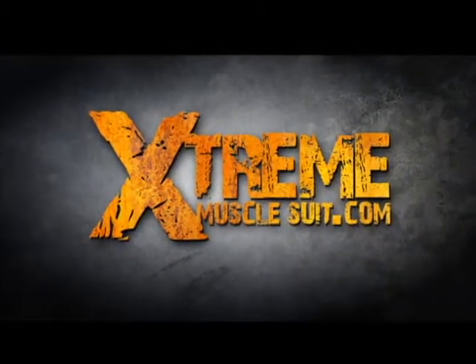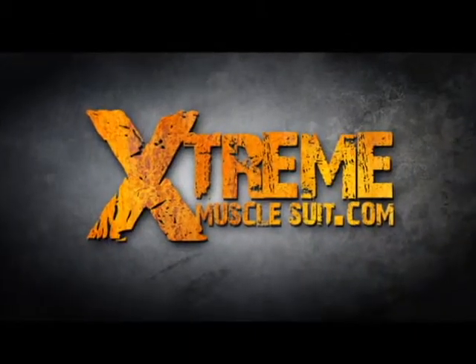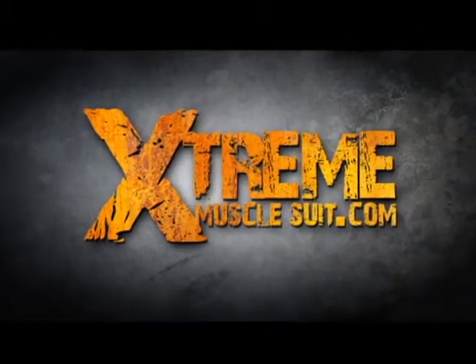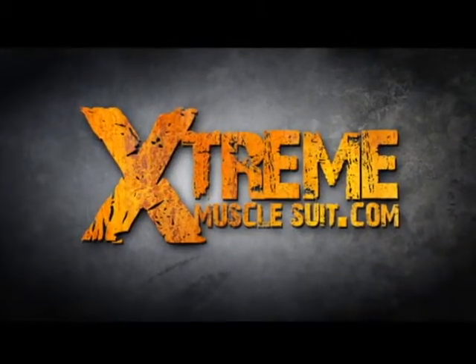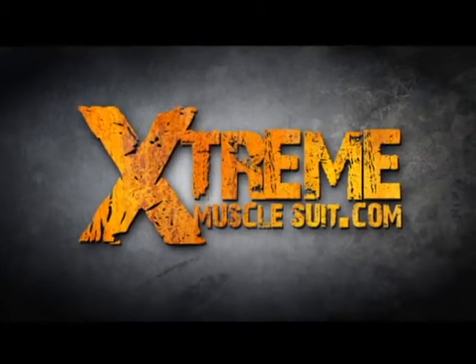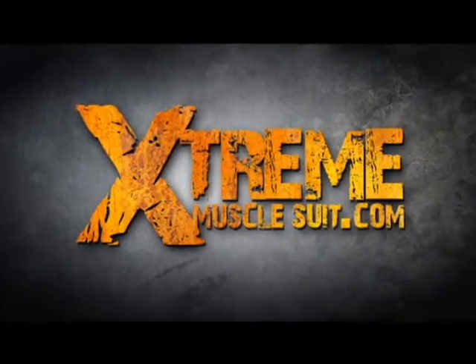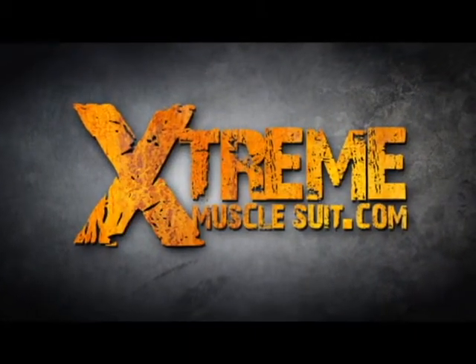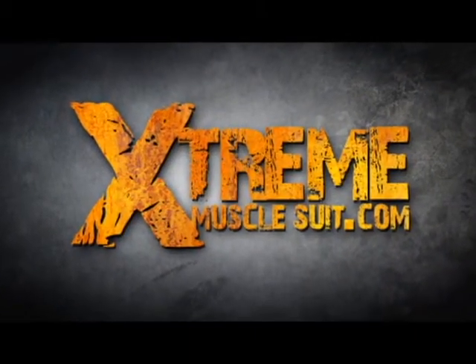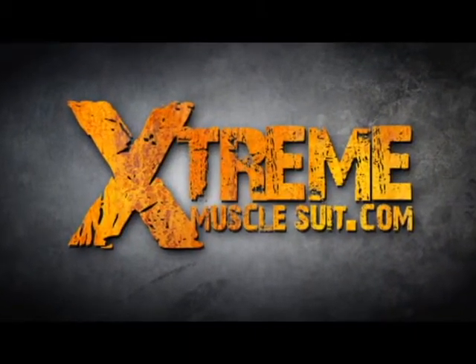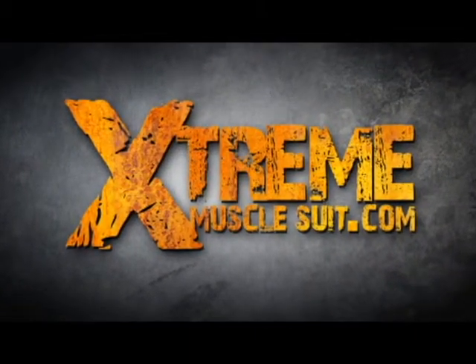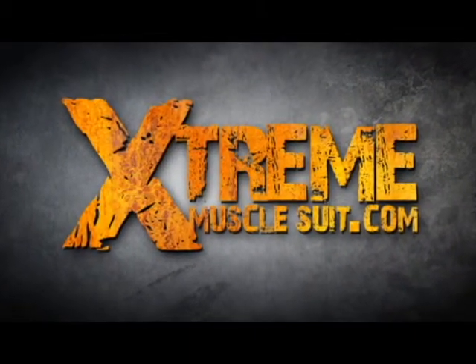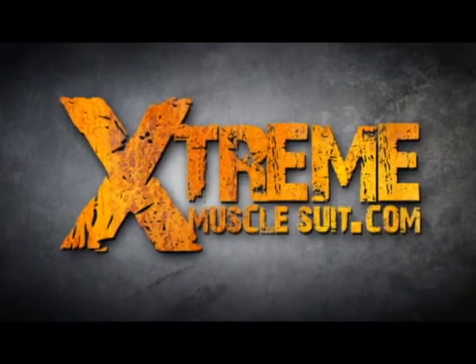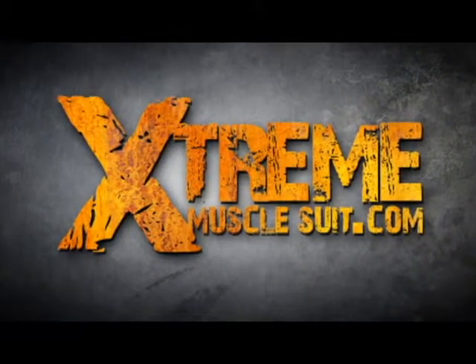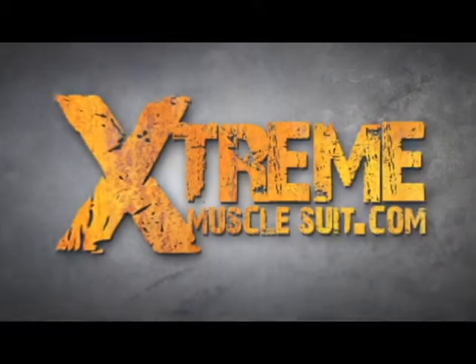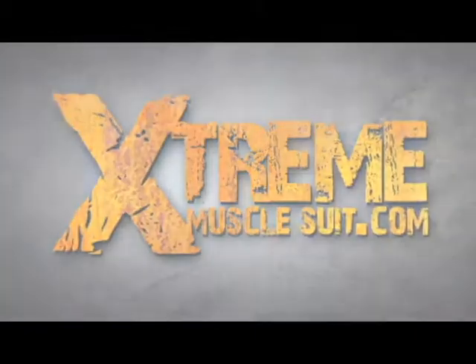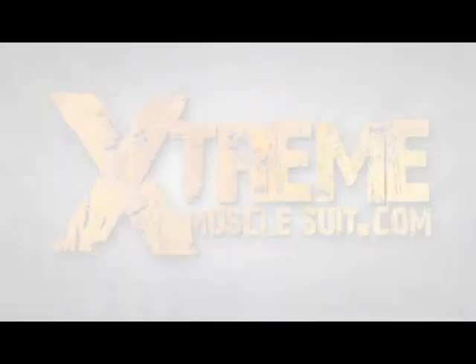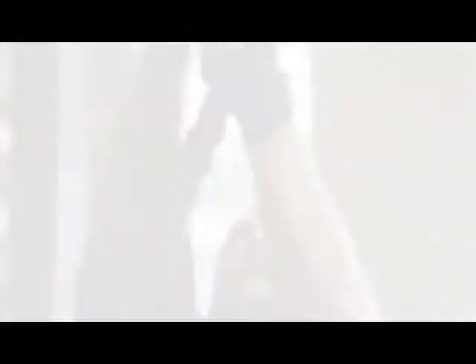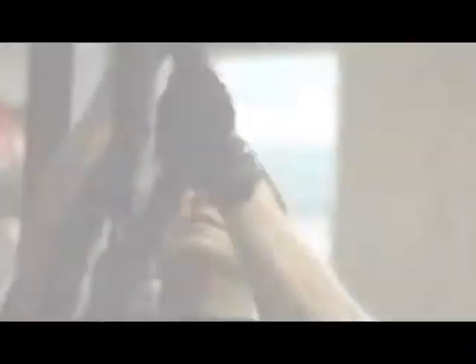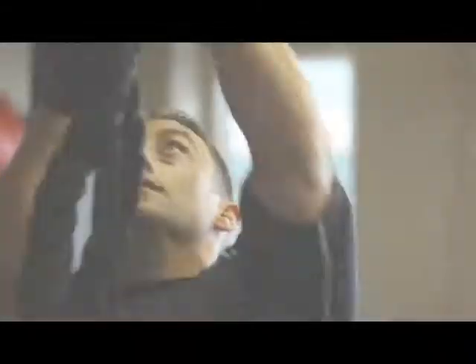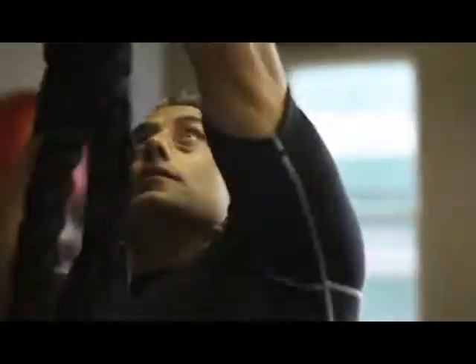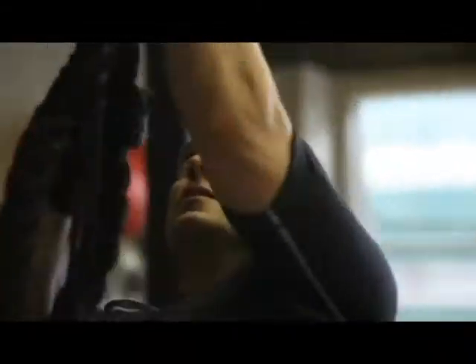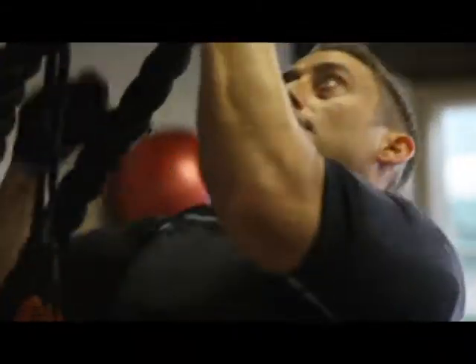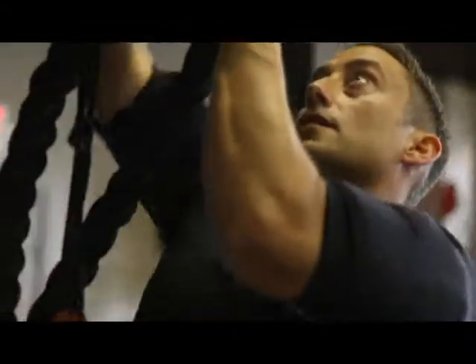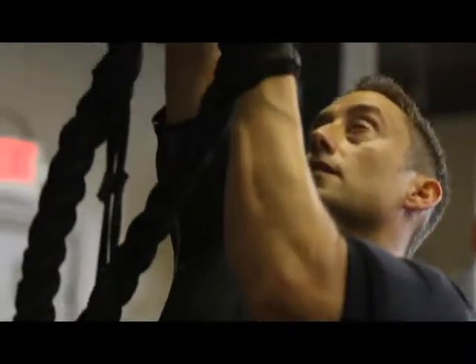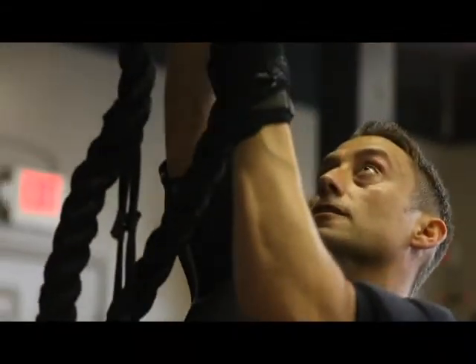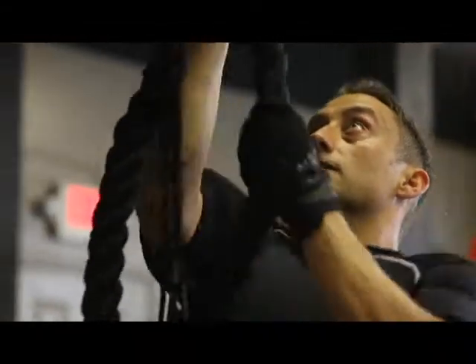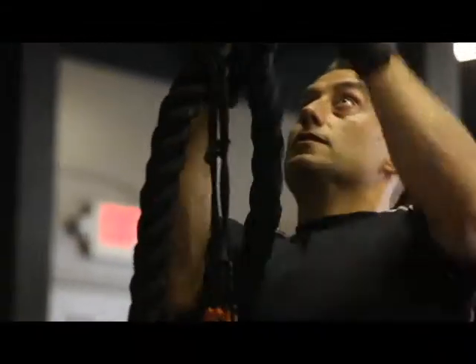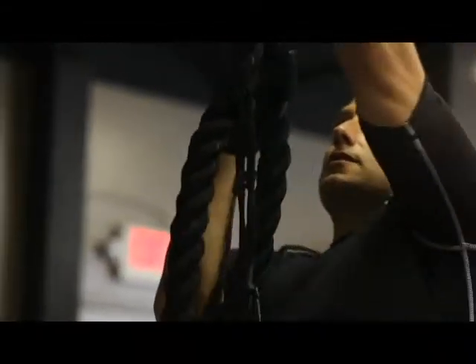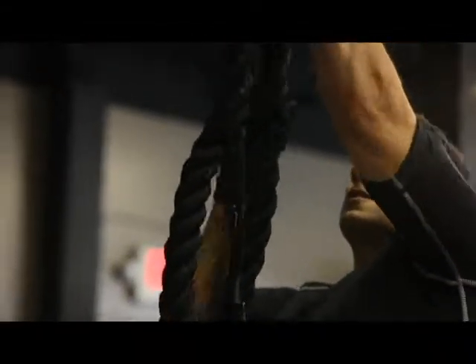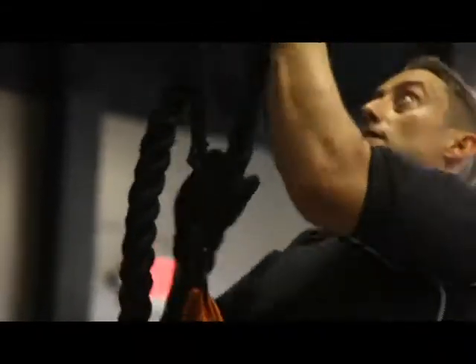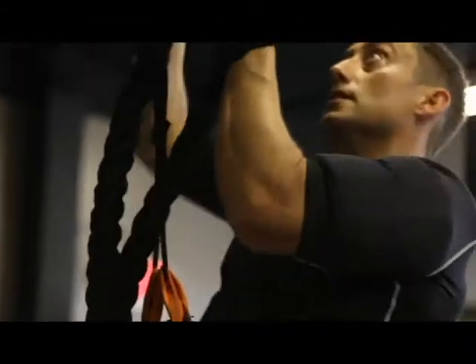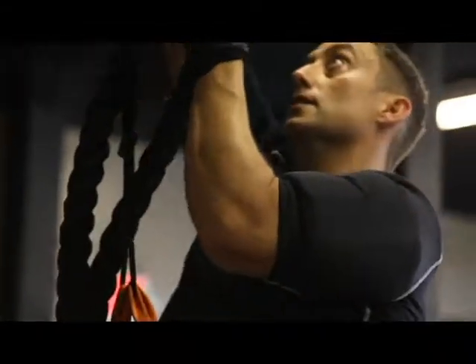Extreme Muscle Suit. With this breakthrough training gear you'll skyrocket your results in just 45 minutes per workout.